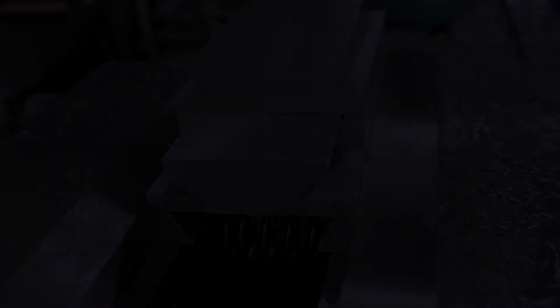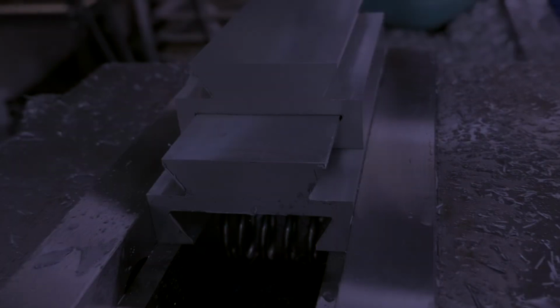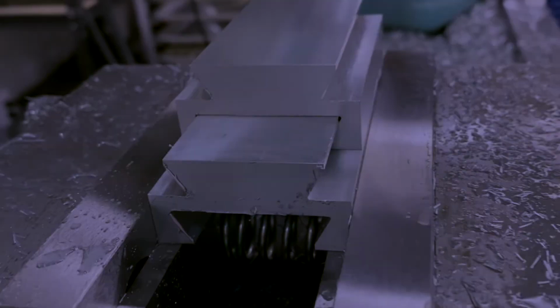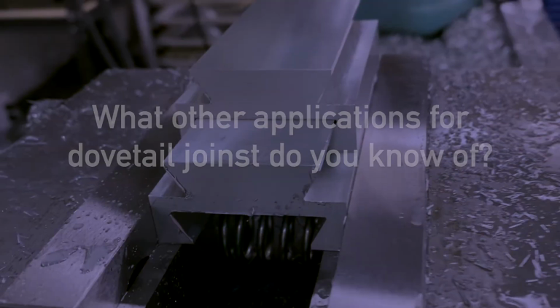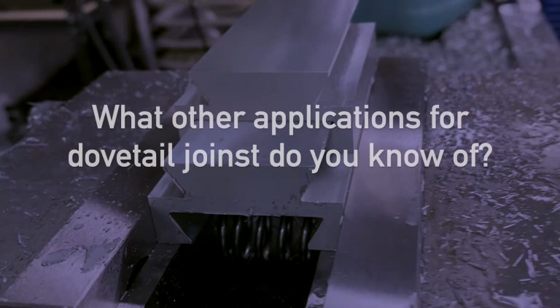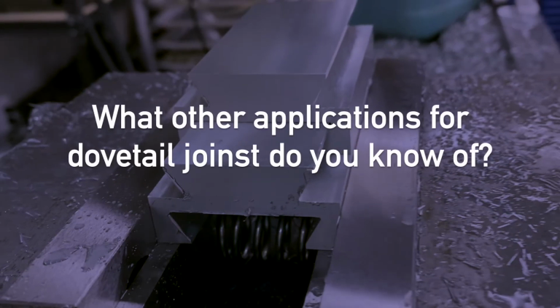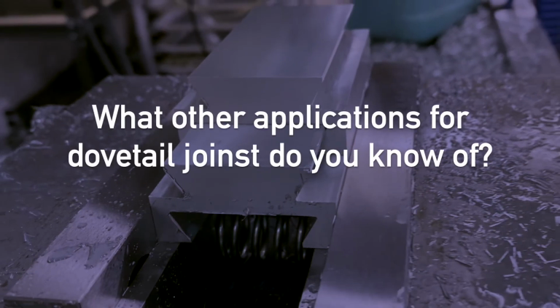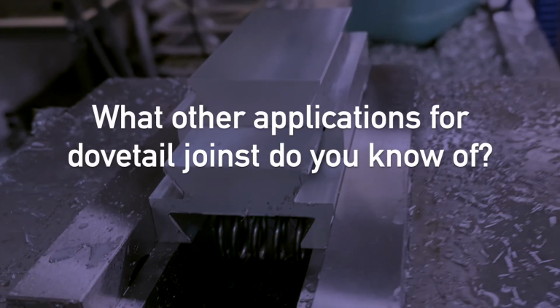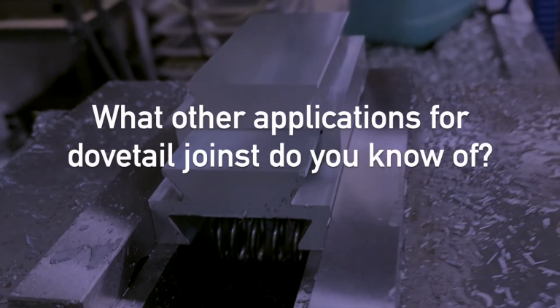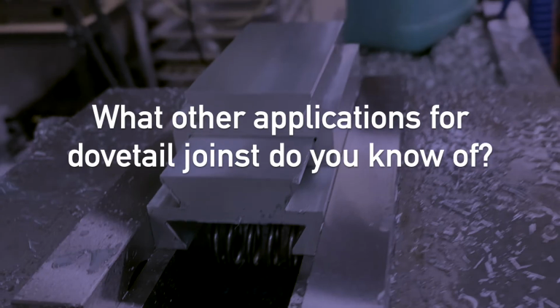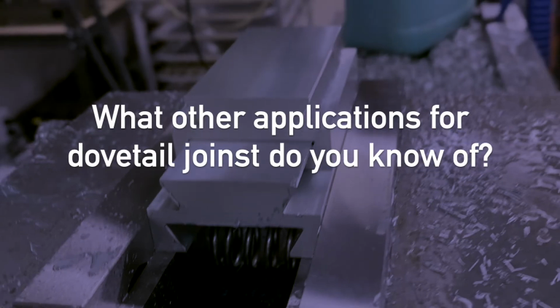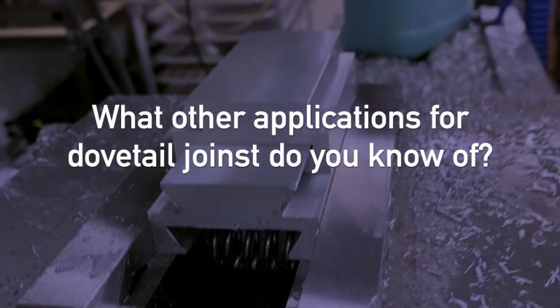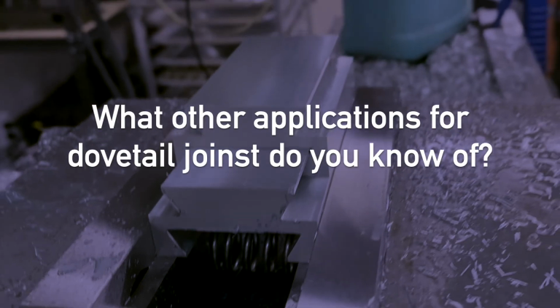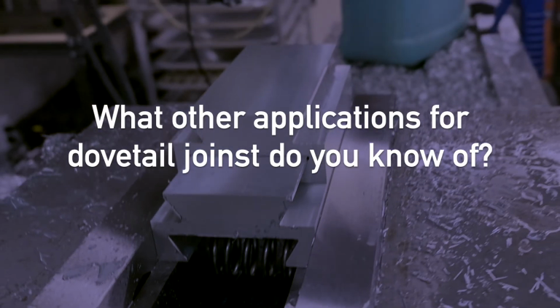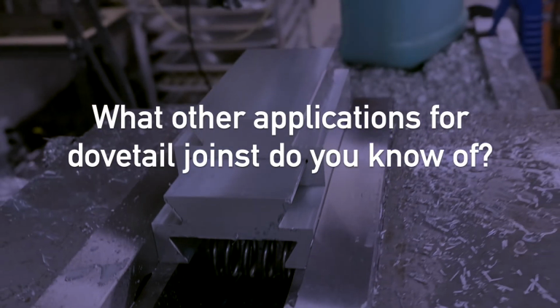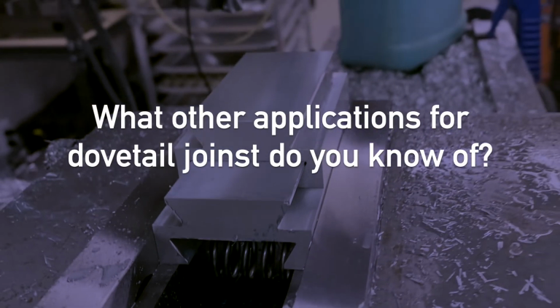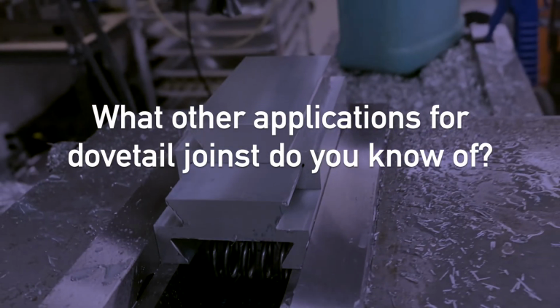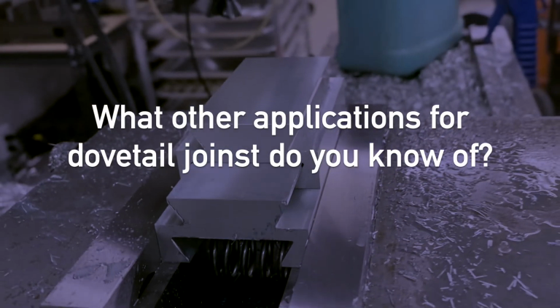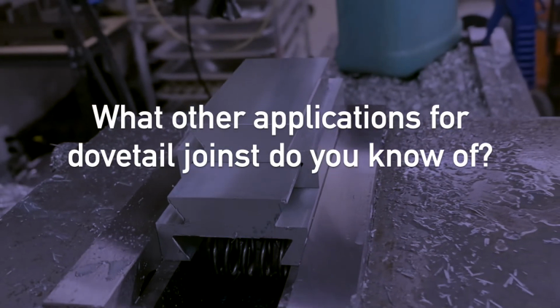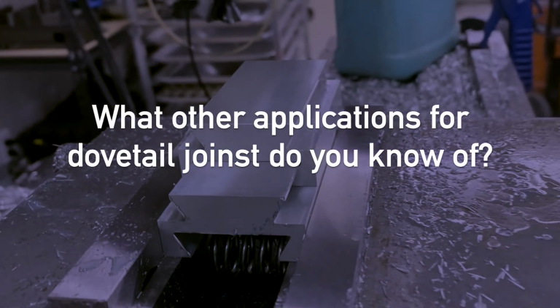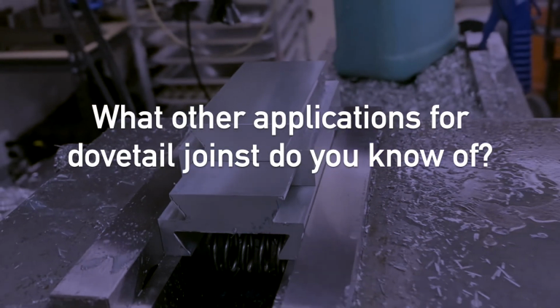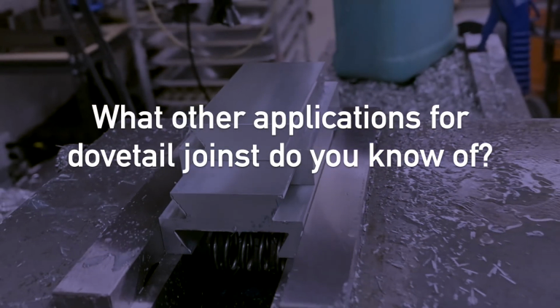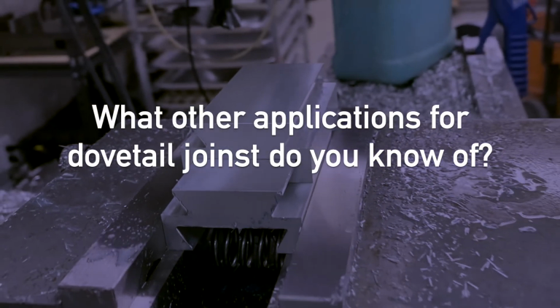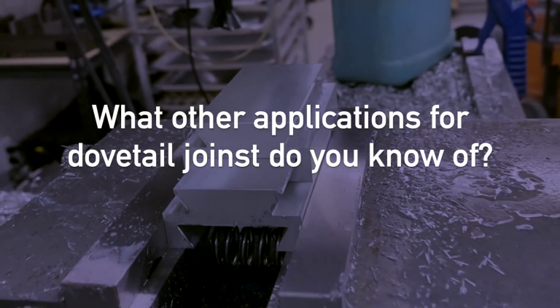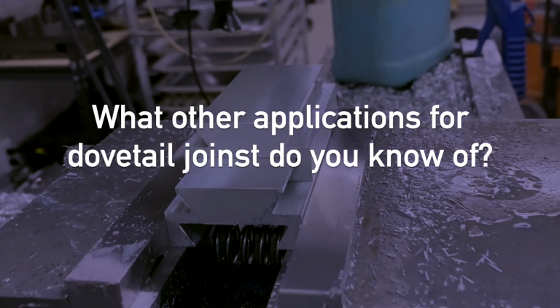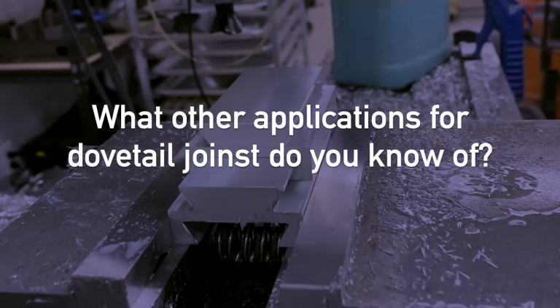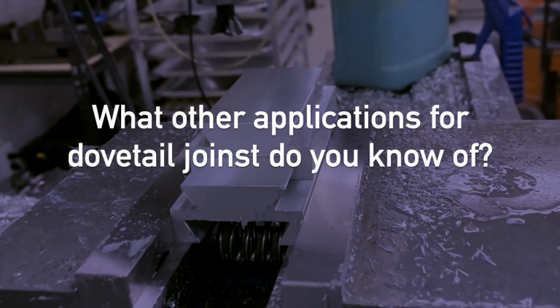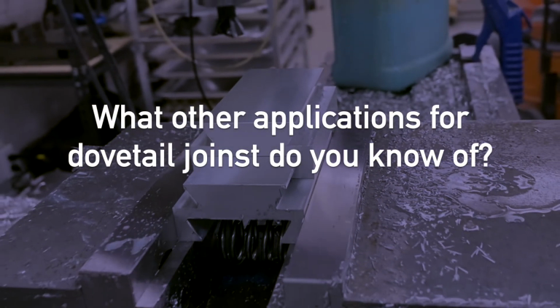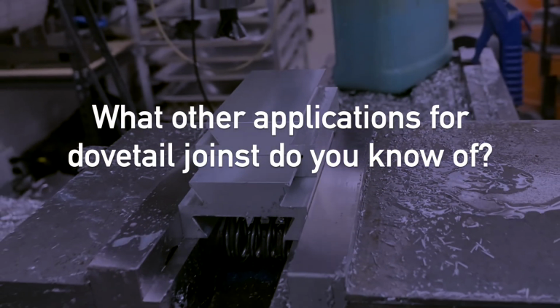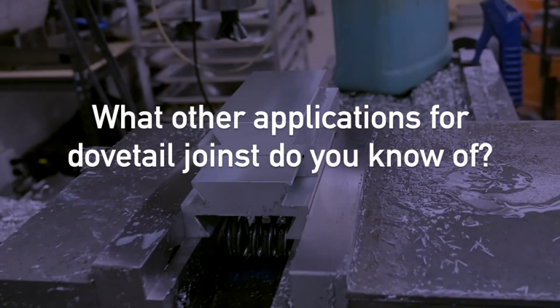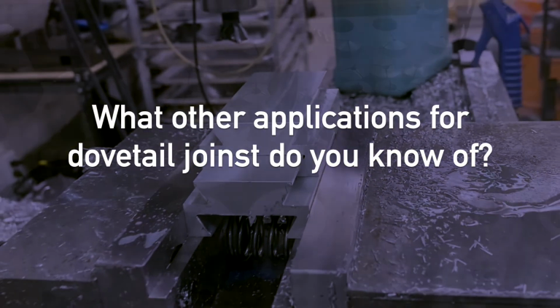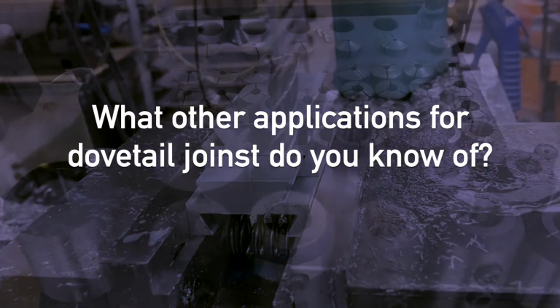My question for you is: what other applications for dovetail joints do you know of?